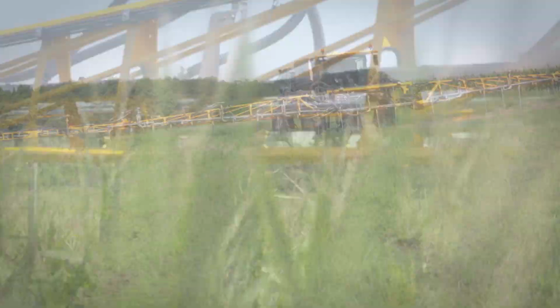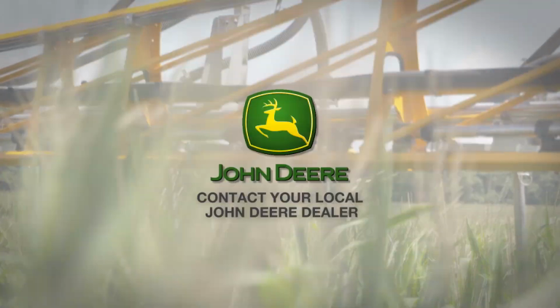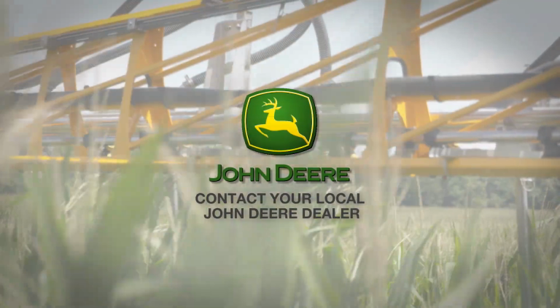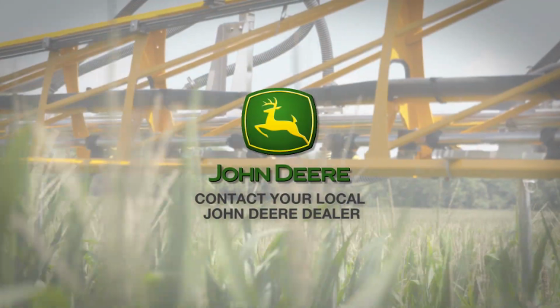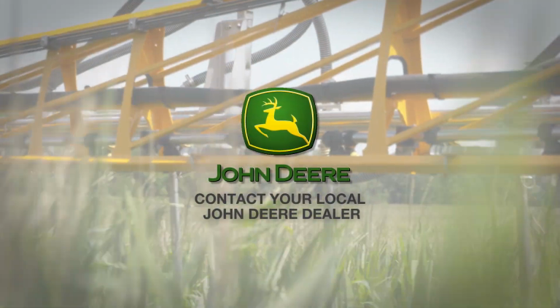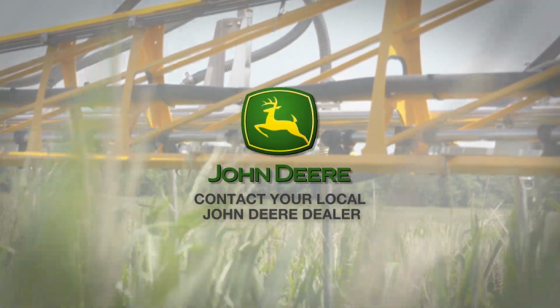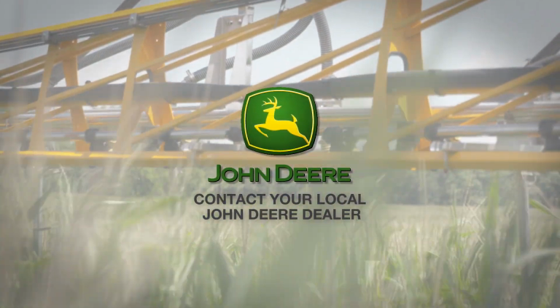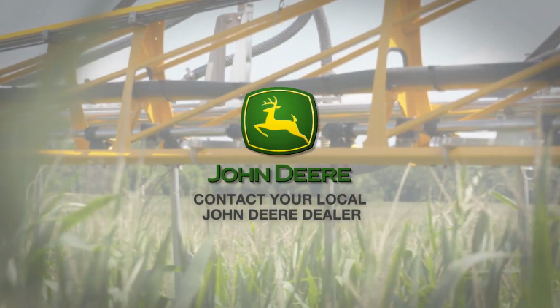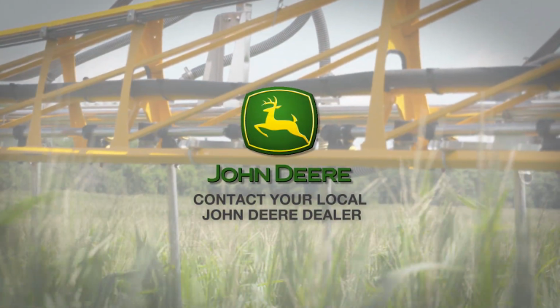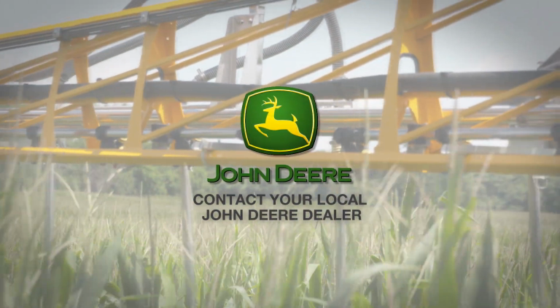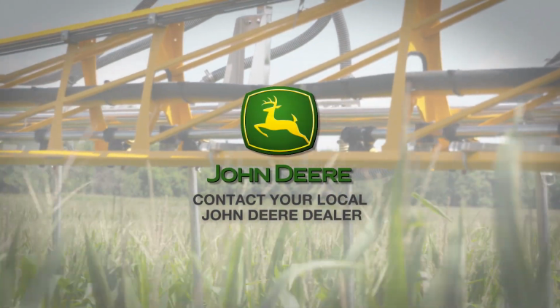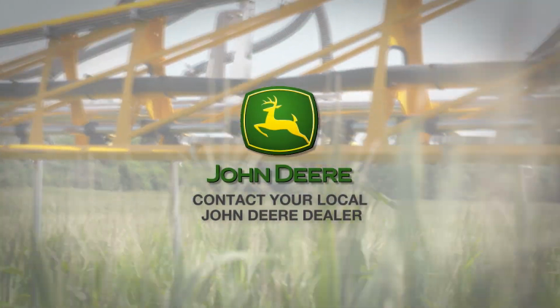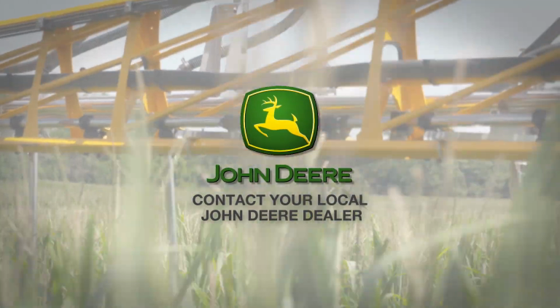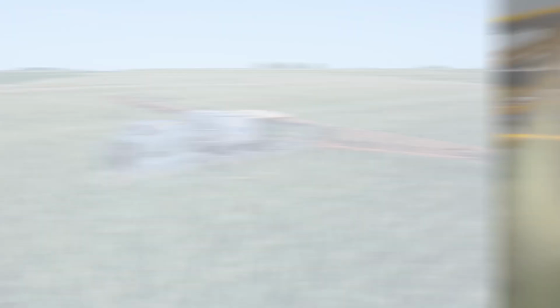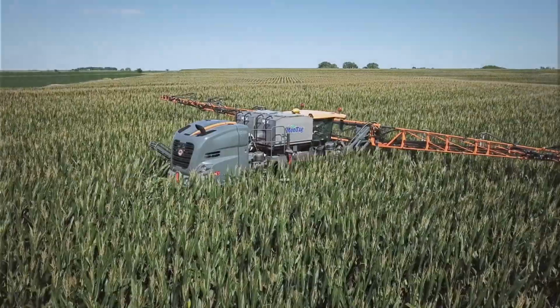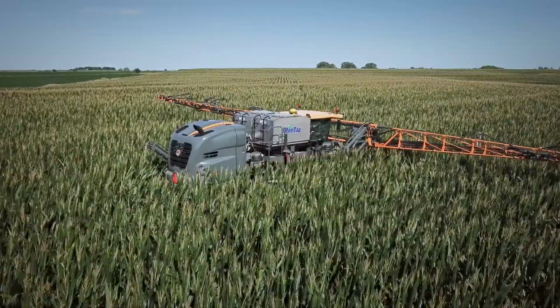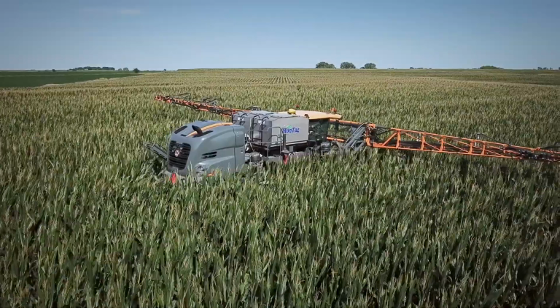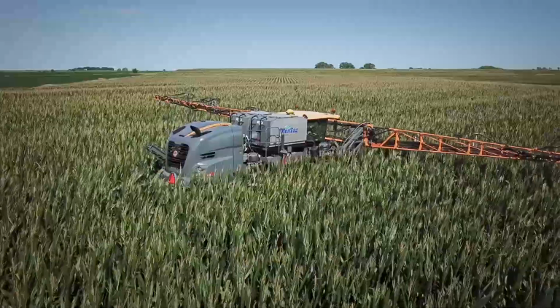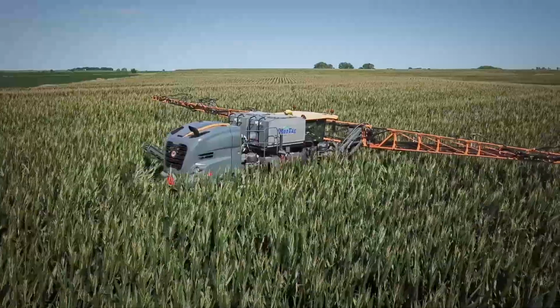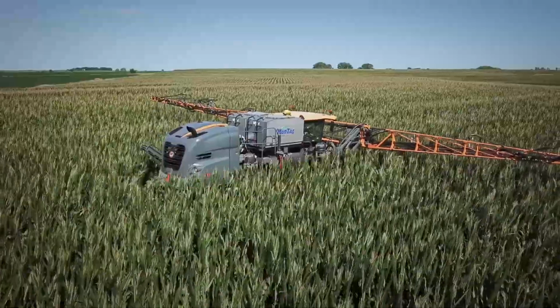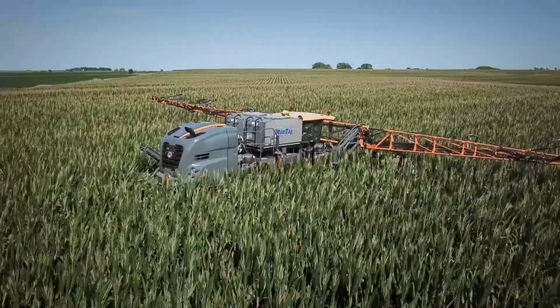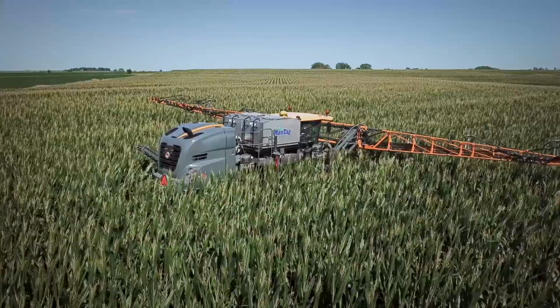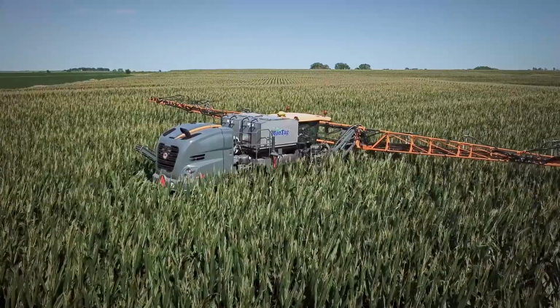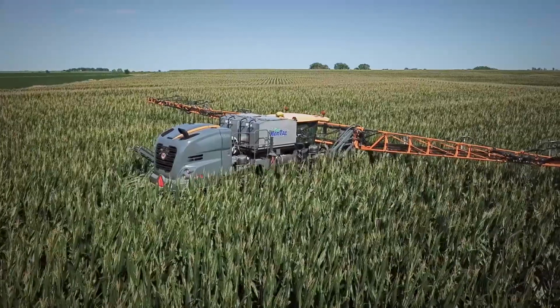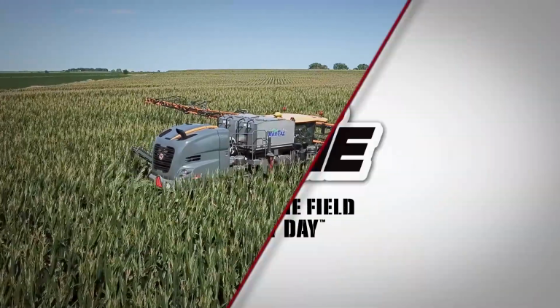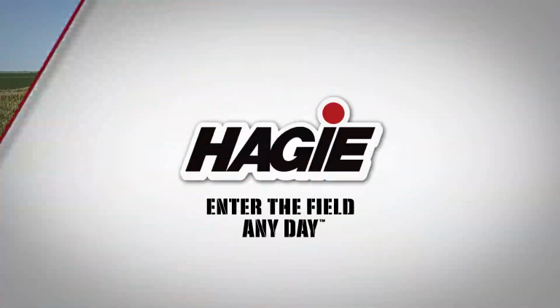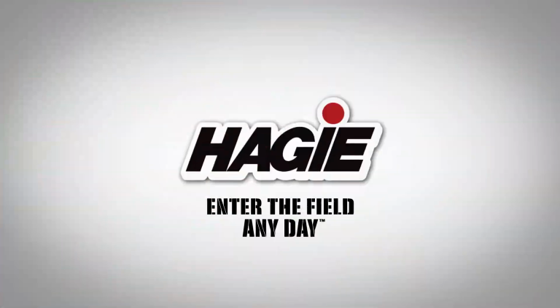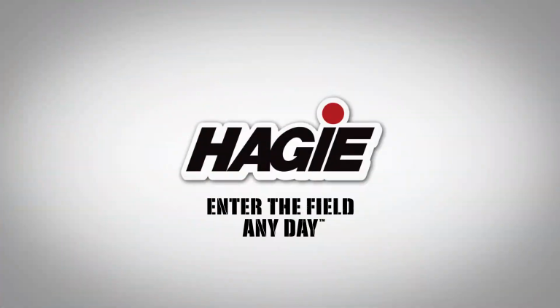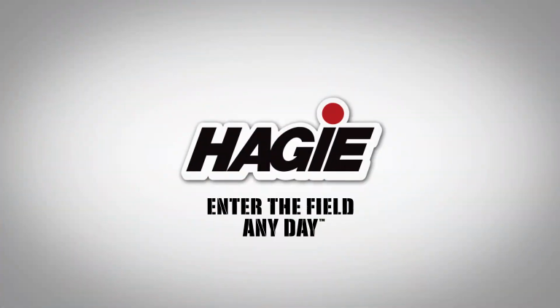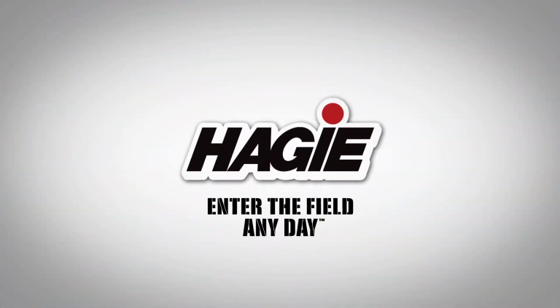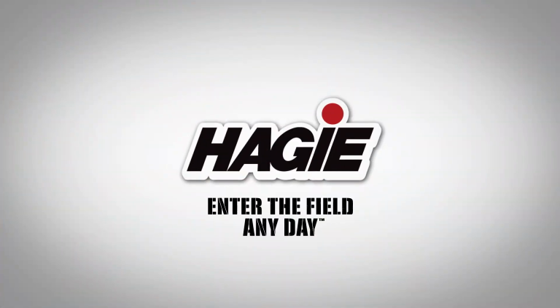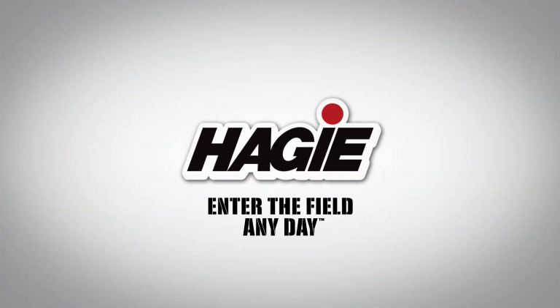Contact your local John Deere dealer to find out how the Fortifier high-clearance applicator can take your cover crop practice to the next level.